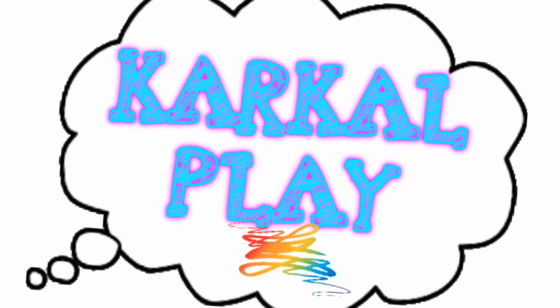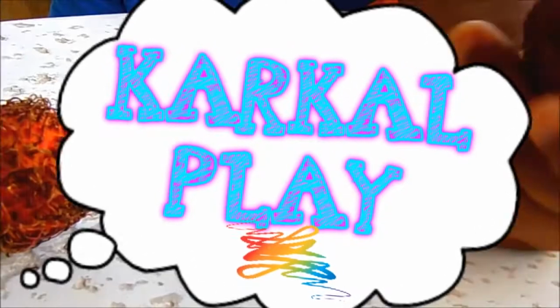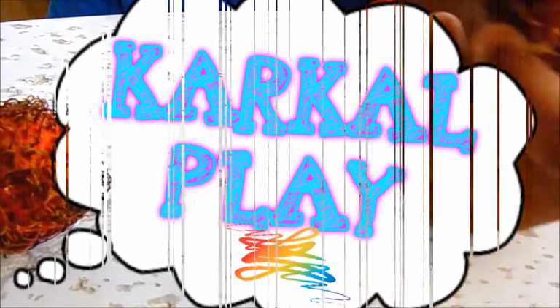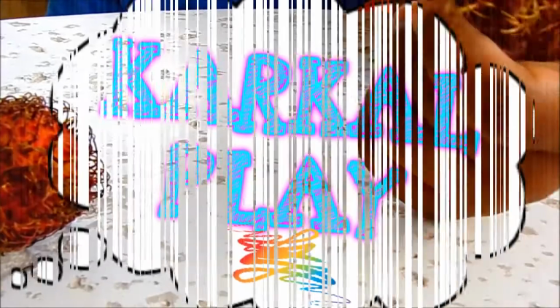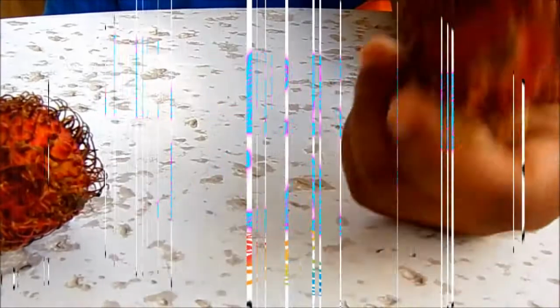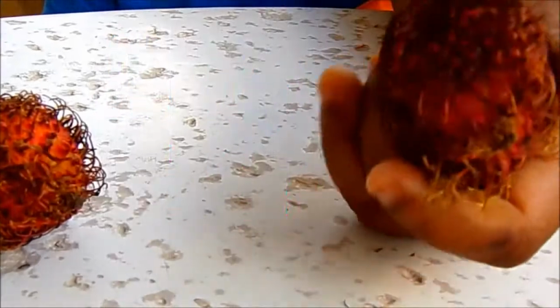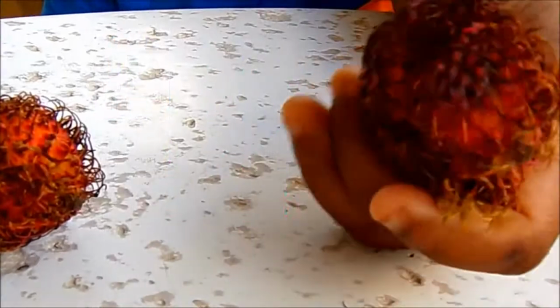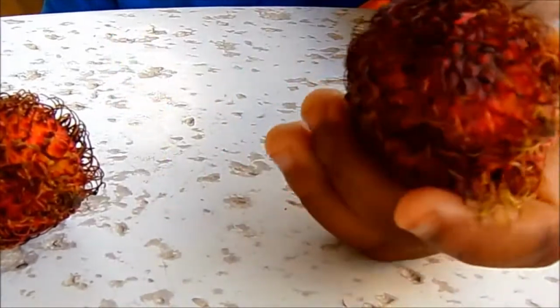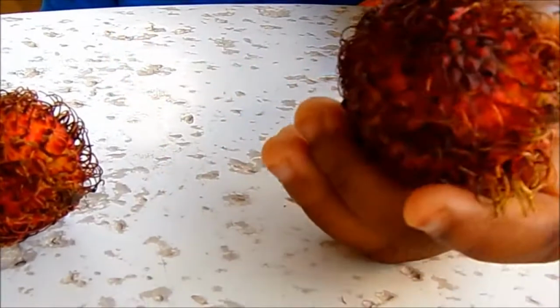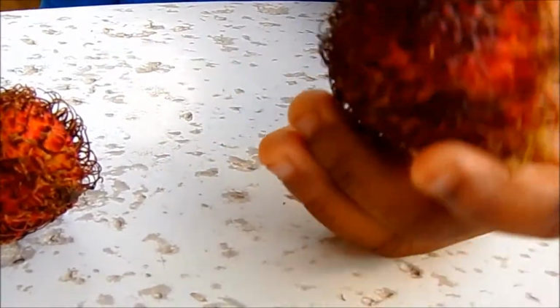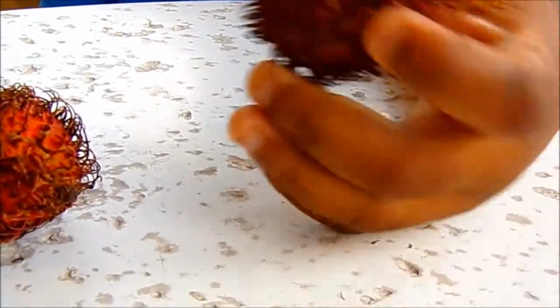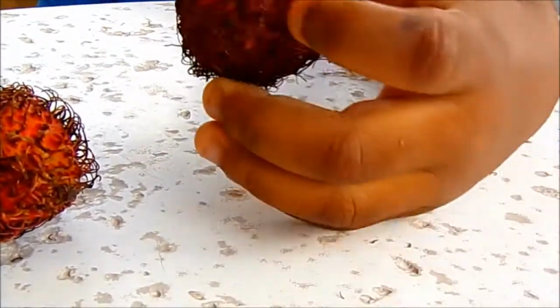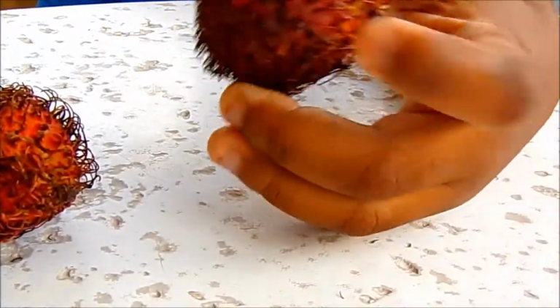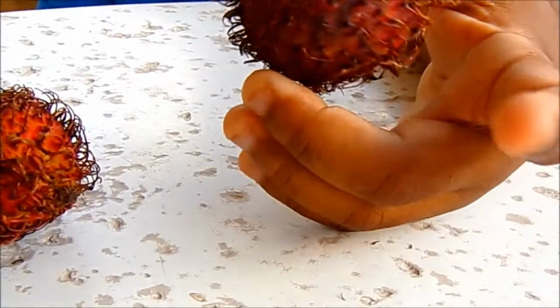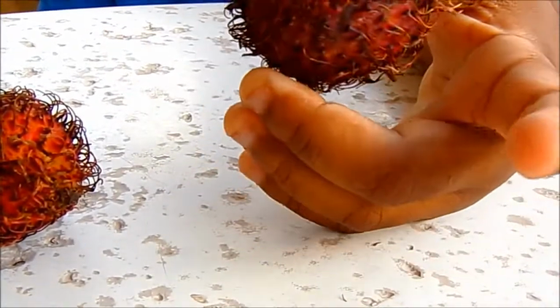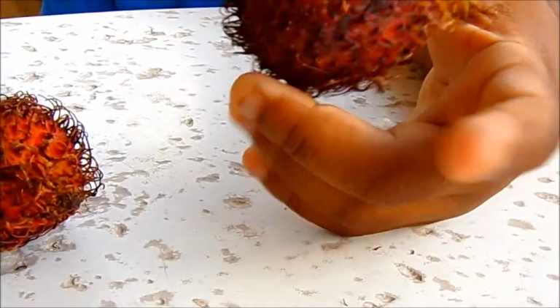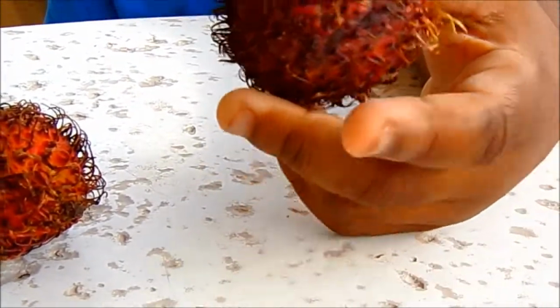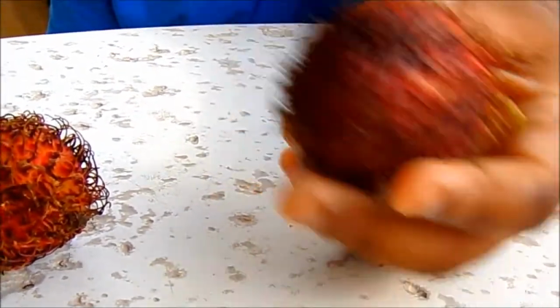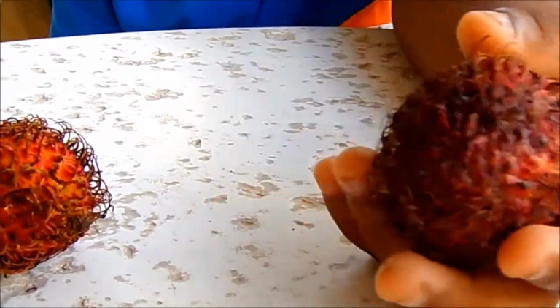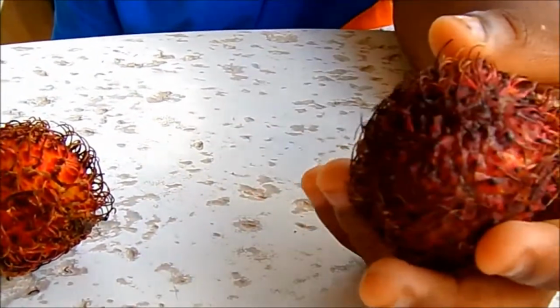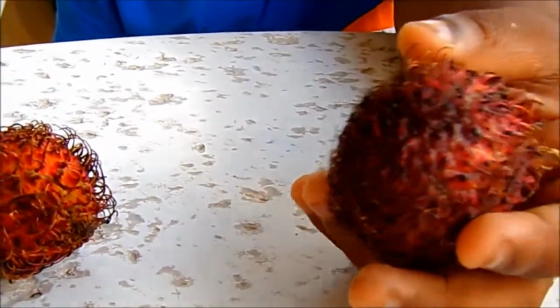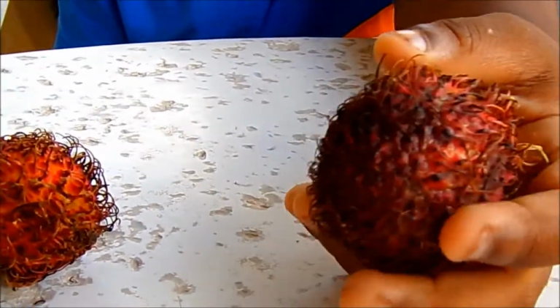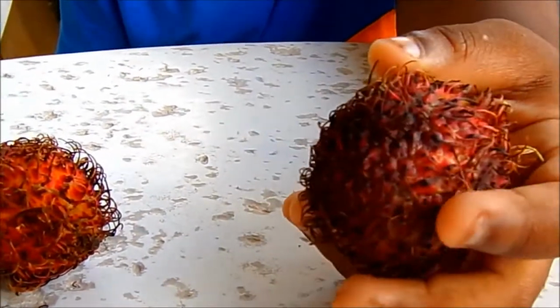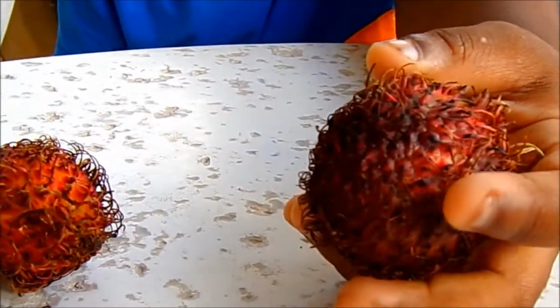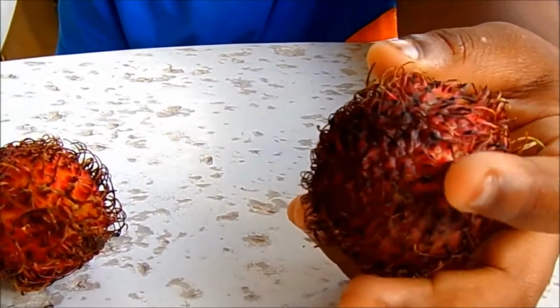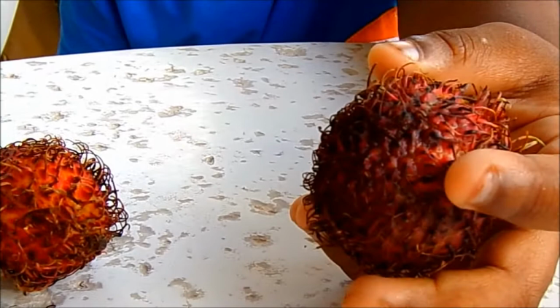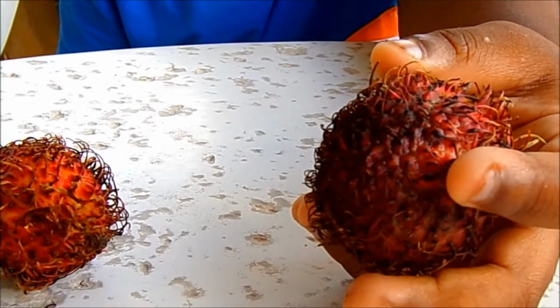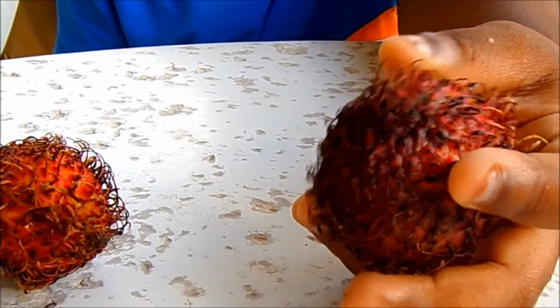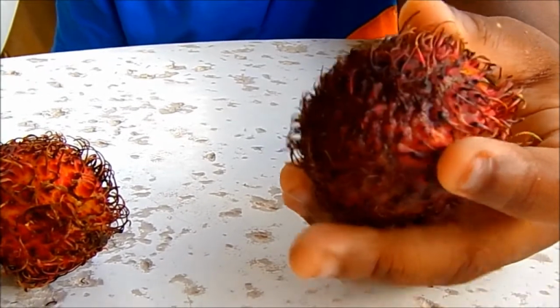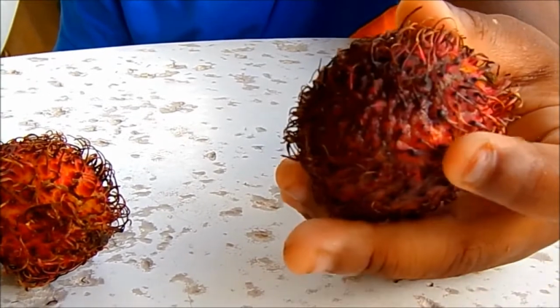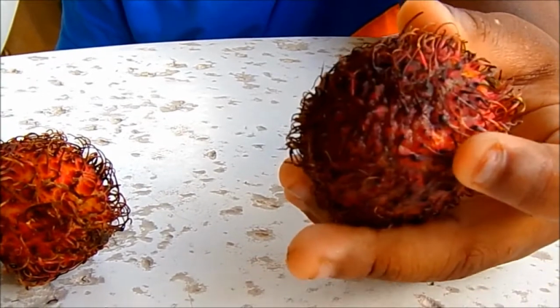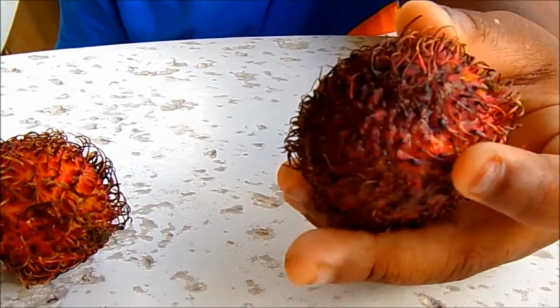Hi everyone! I found this fruit. It's so weird. I don't know what it is.